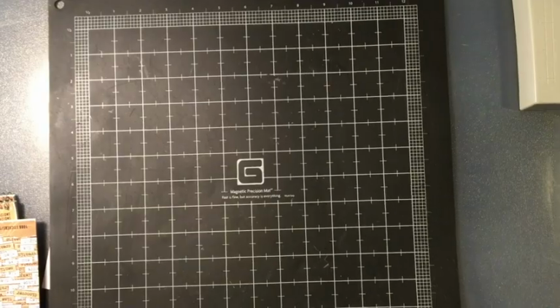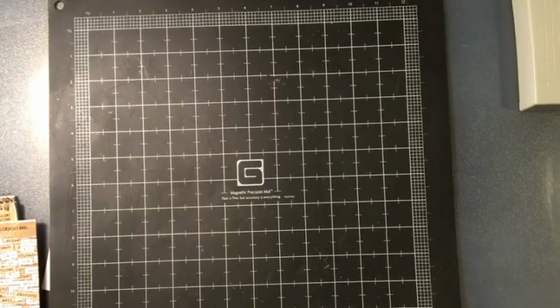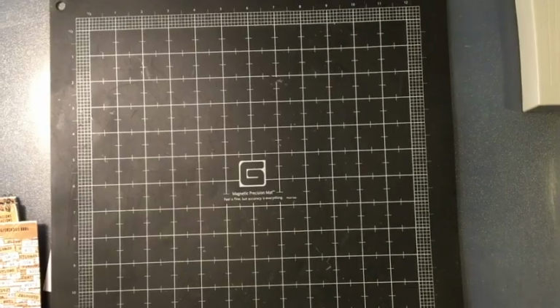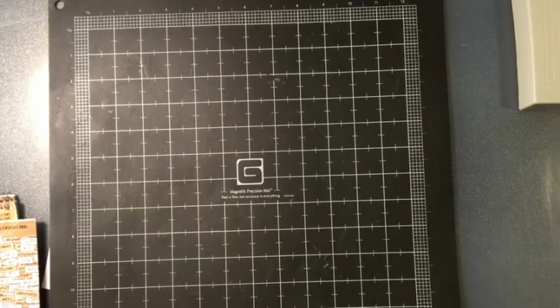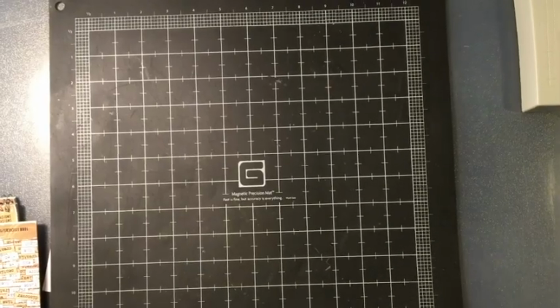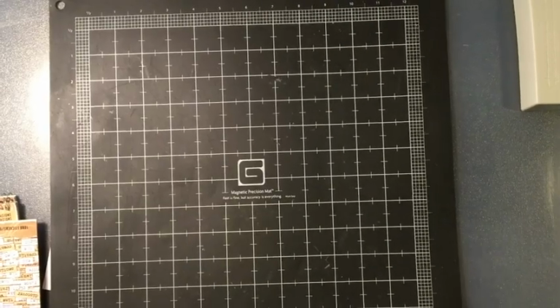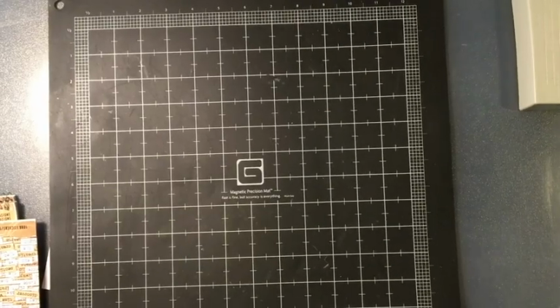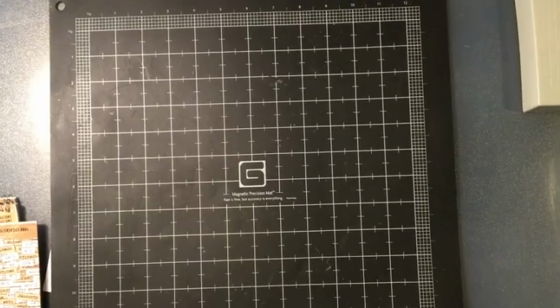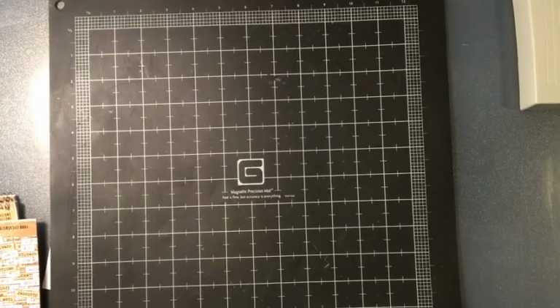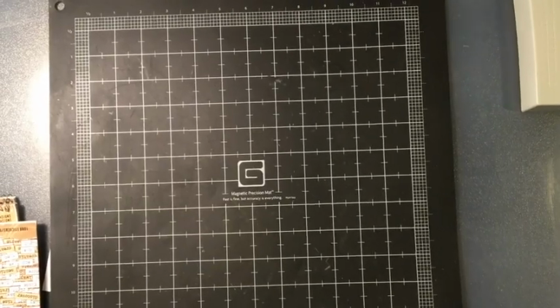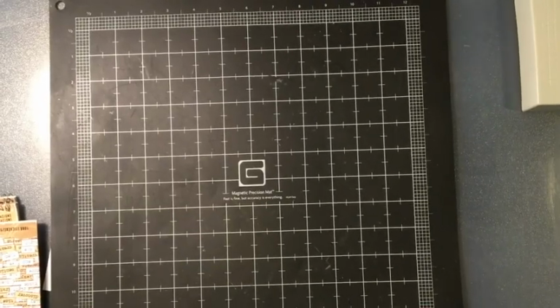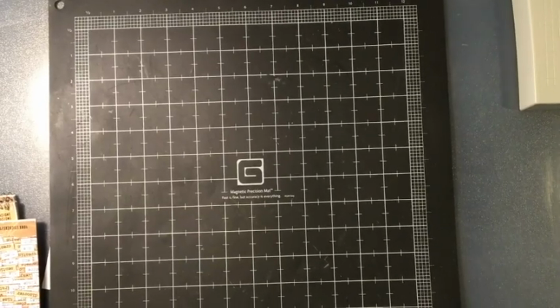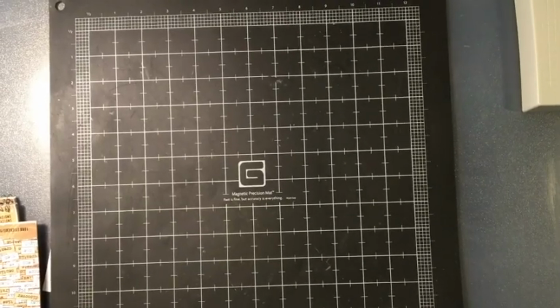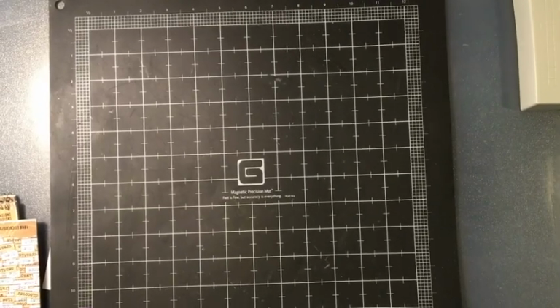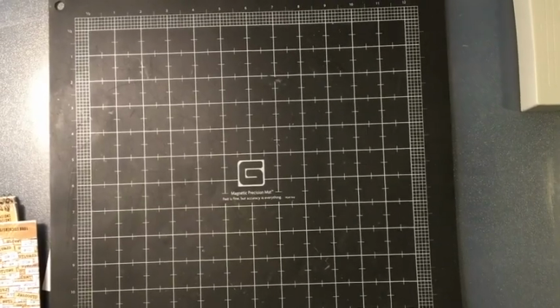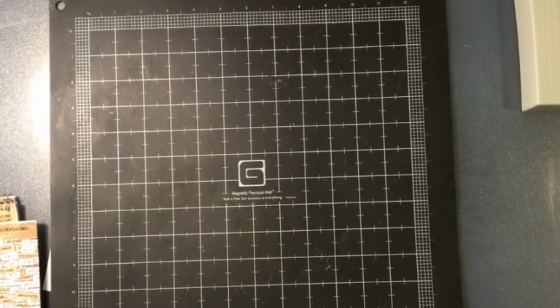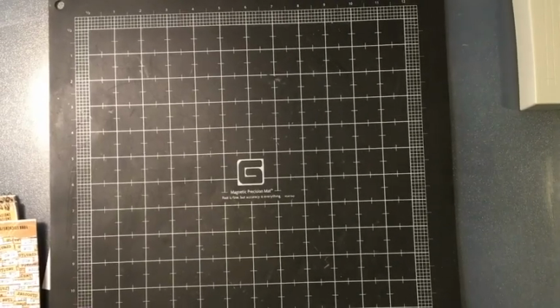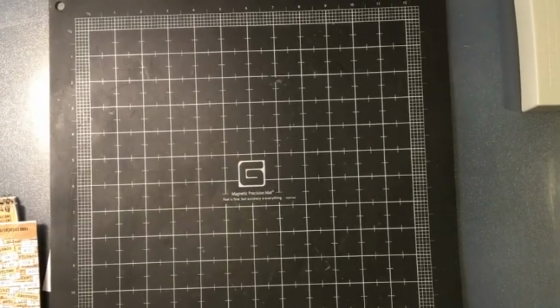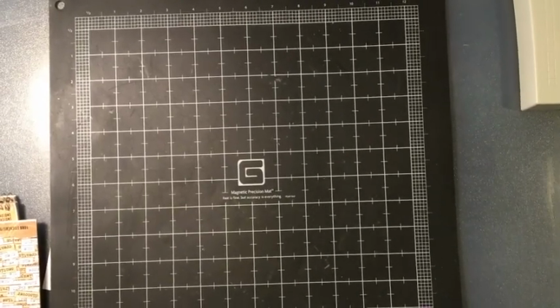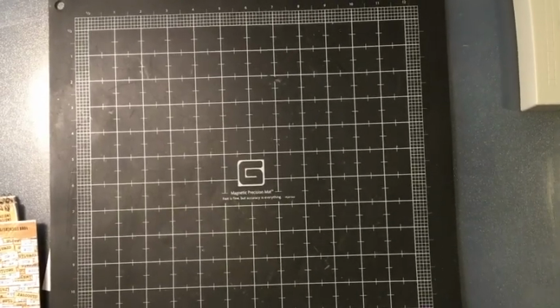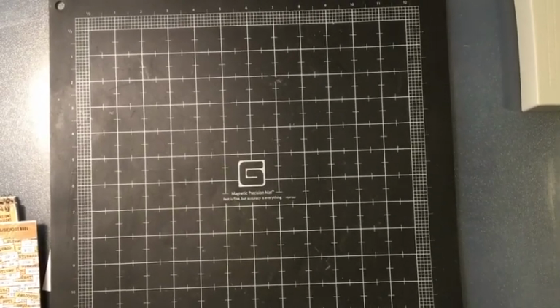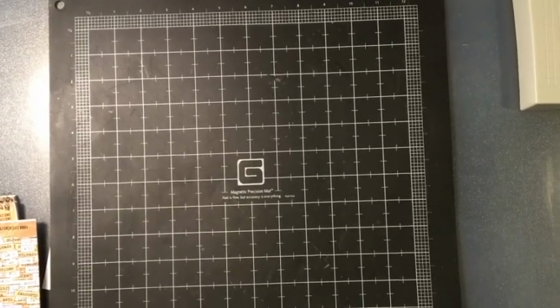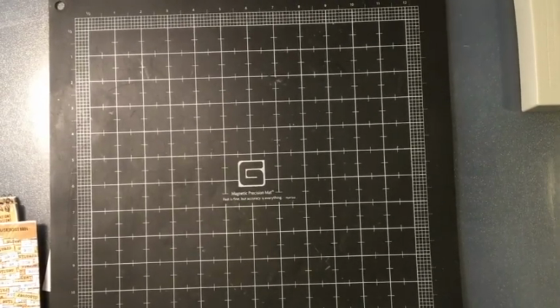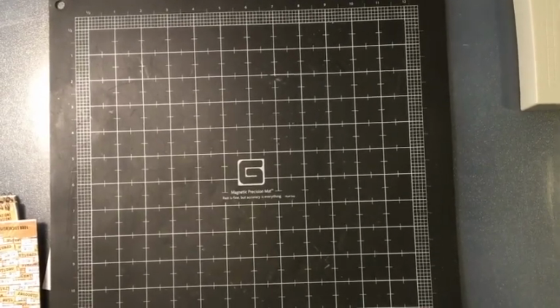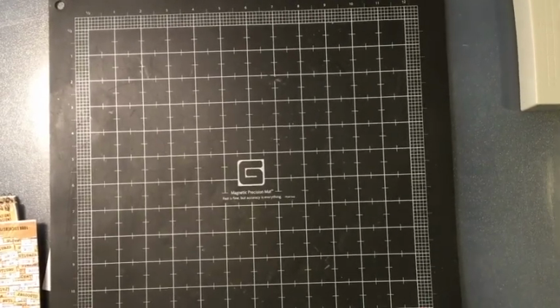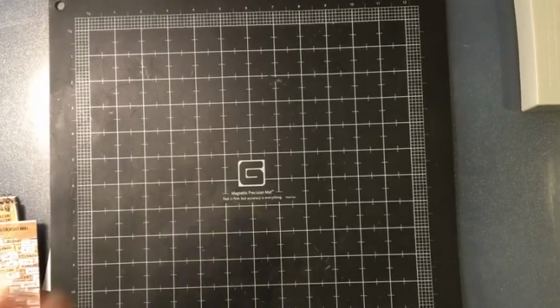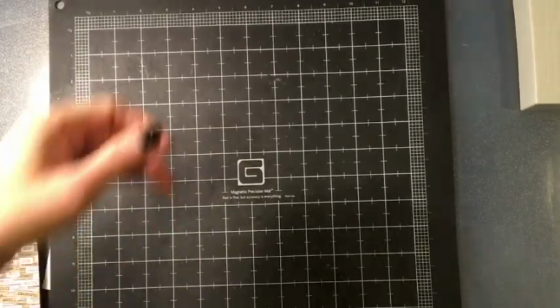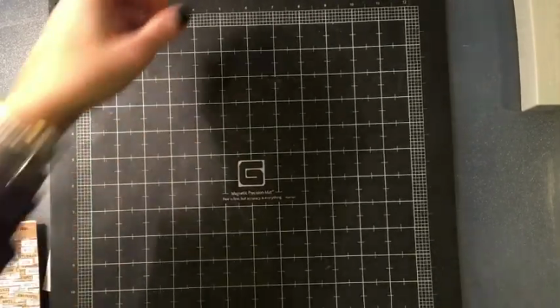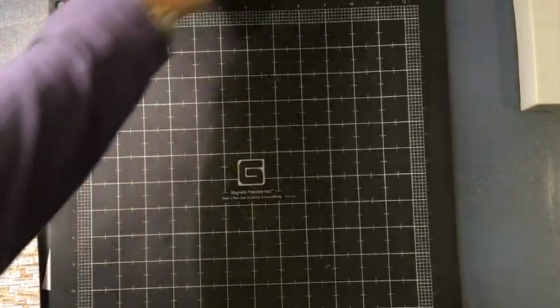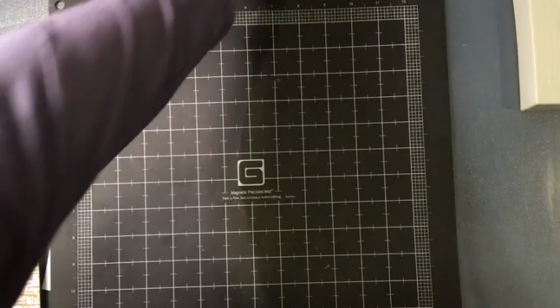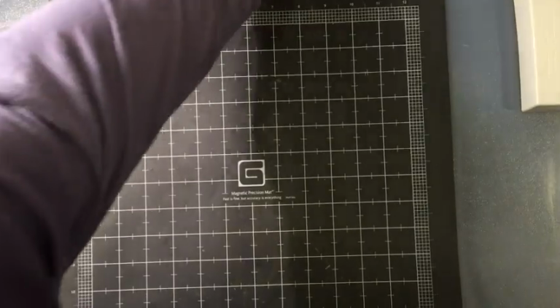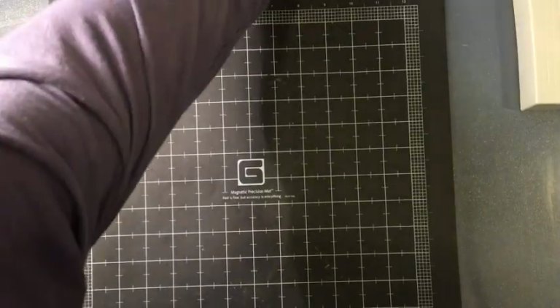Hello YouTube, it's Melissa. I'm getting ready to start another layout and I'm going to start sharing what I'm using.